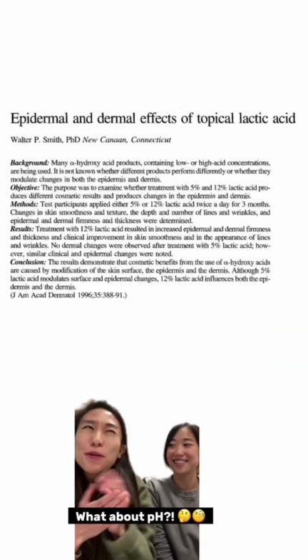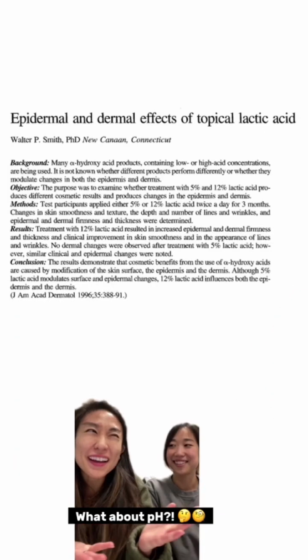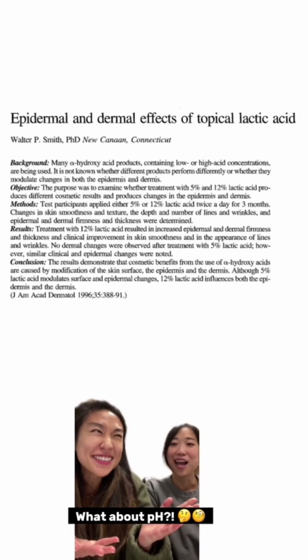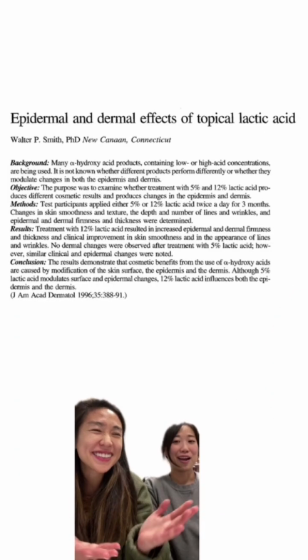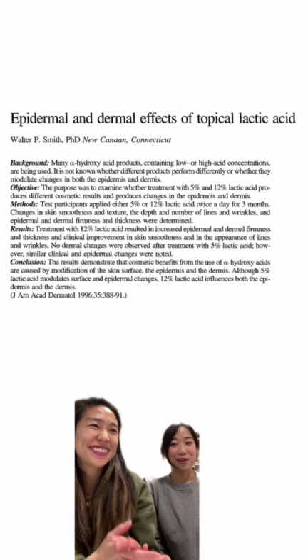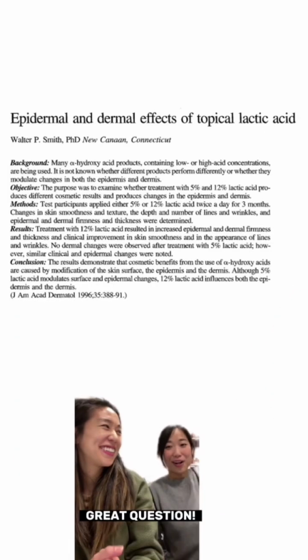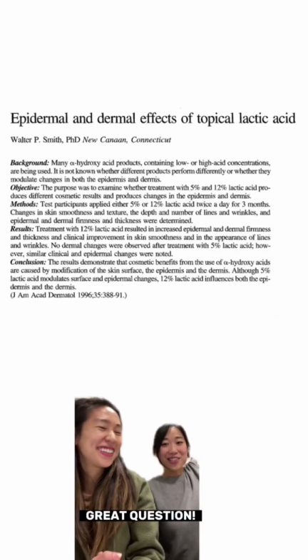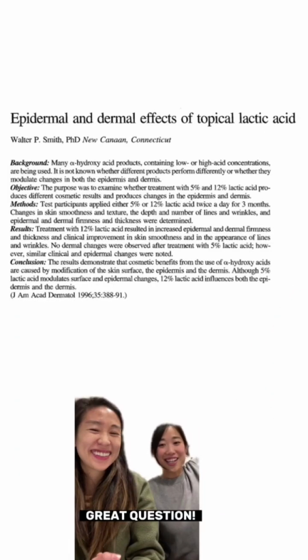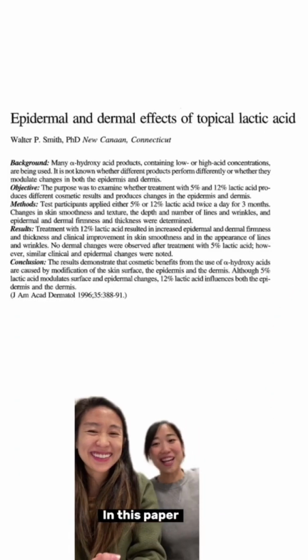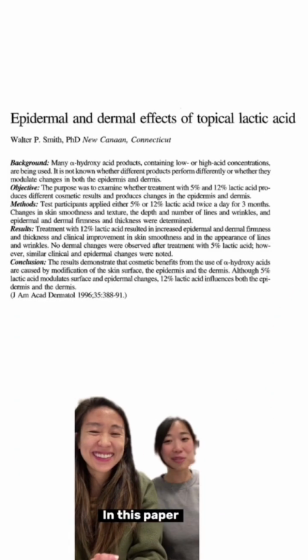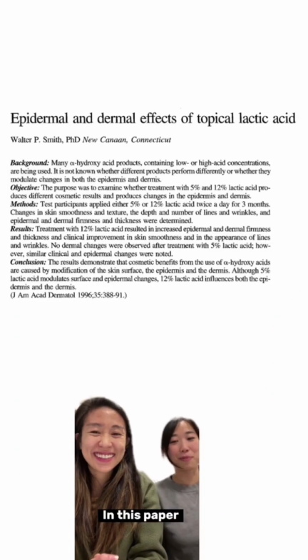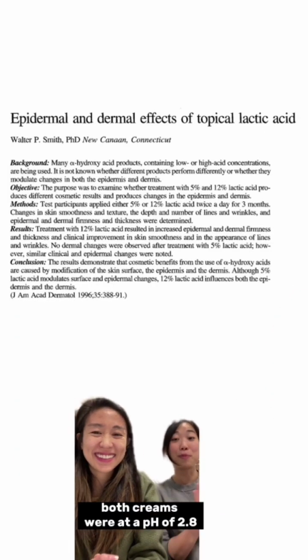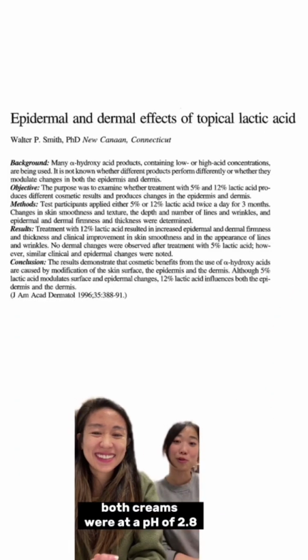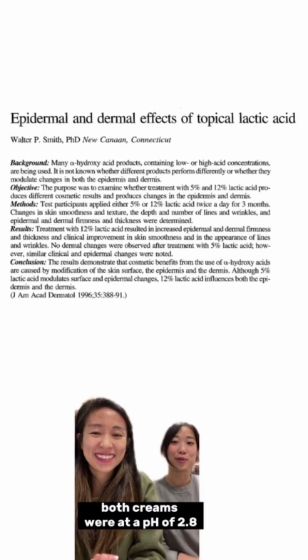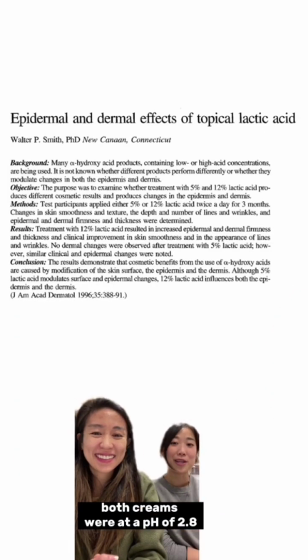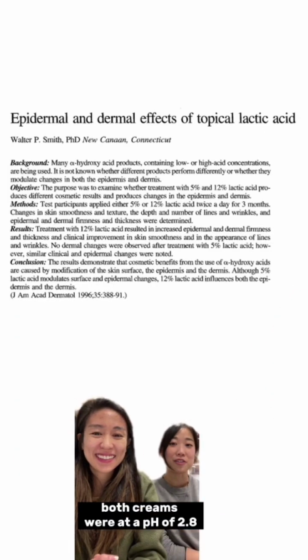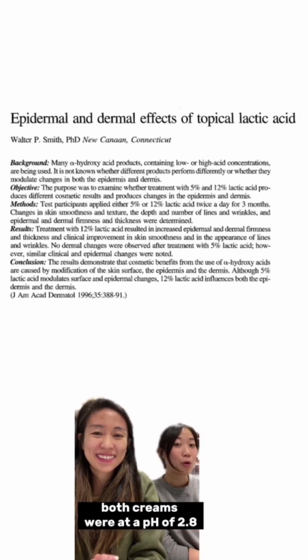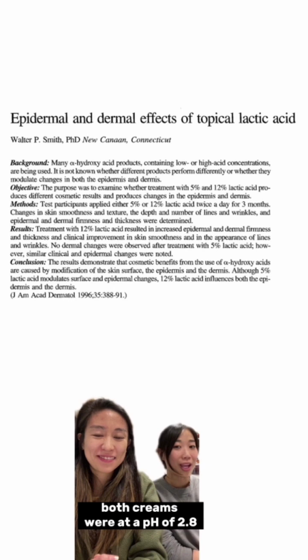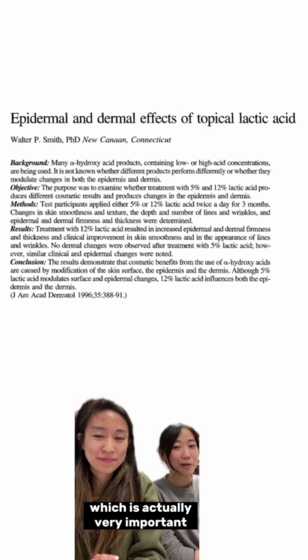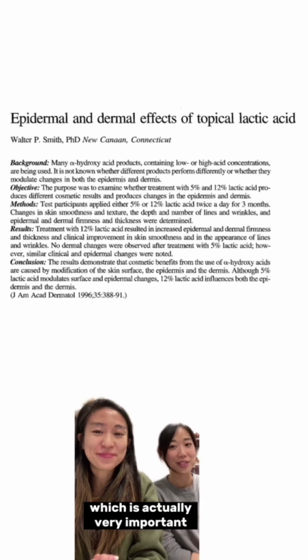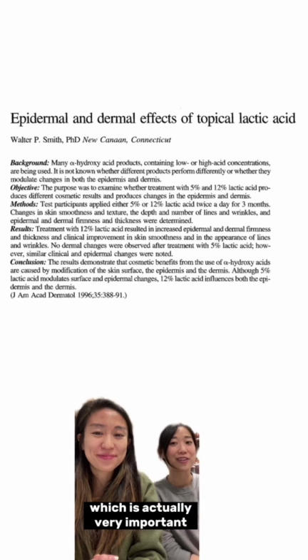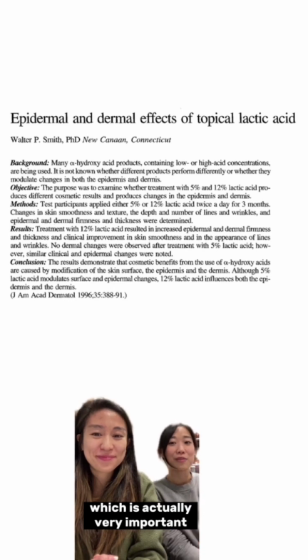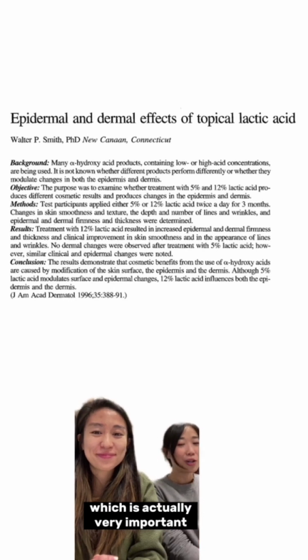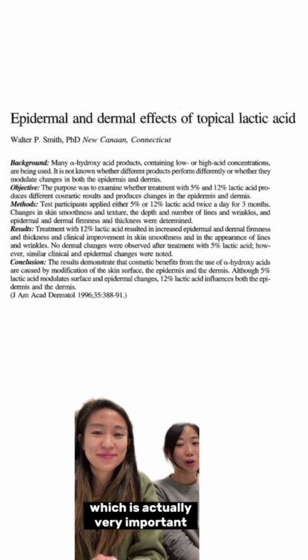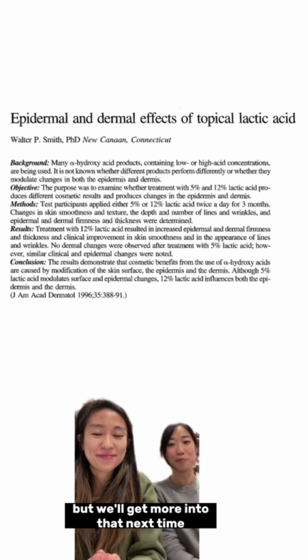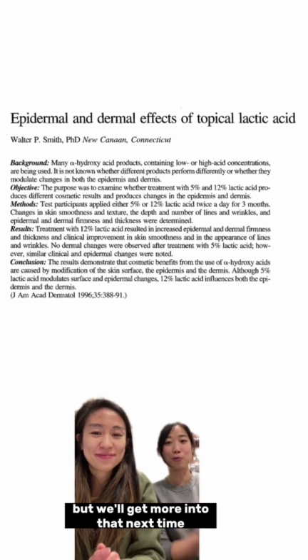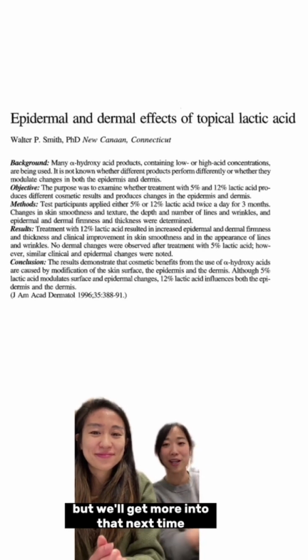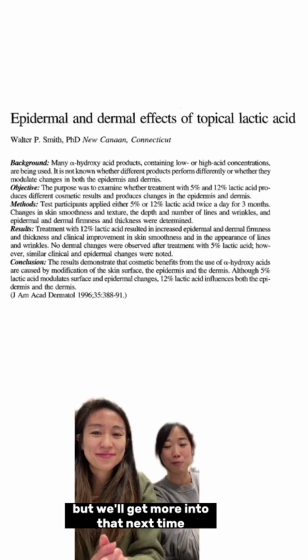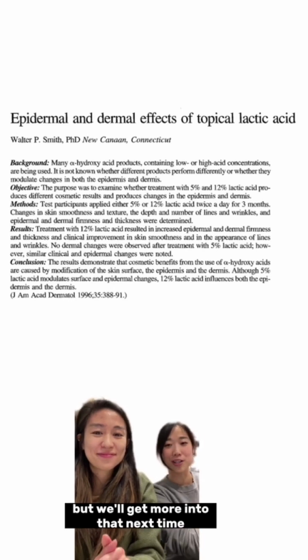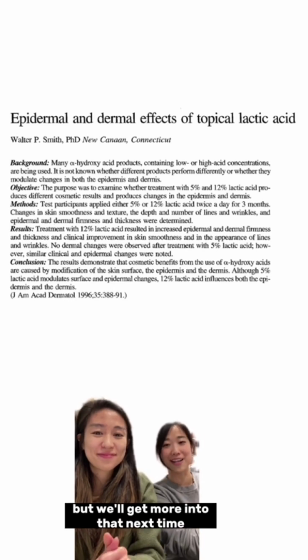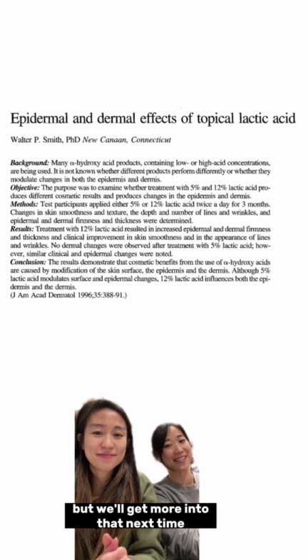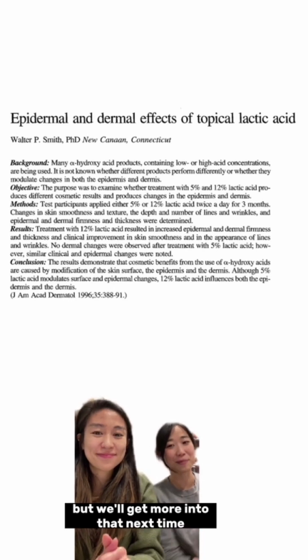What about pH? In this paper, both creams were at a pH of 2.8, which is actually very important, but we'll get more into that next time.